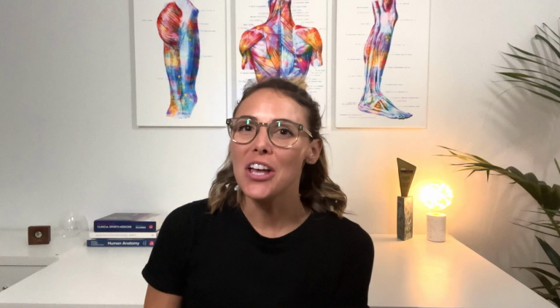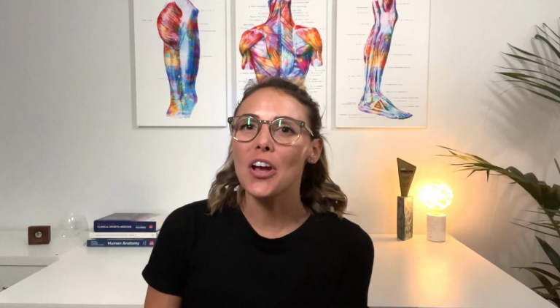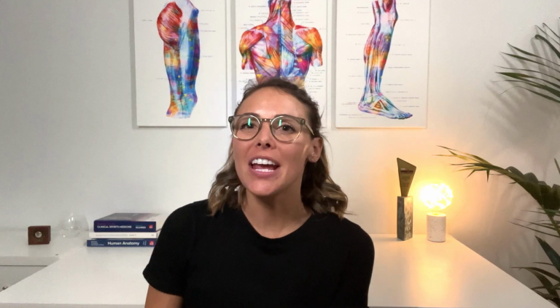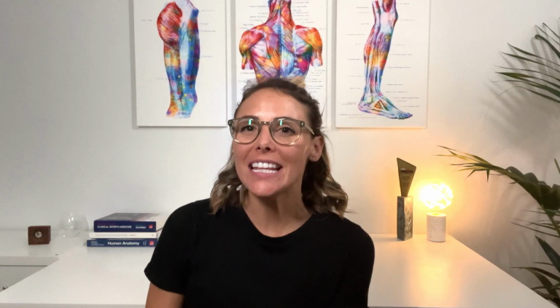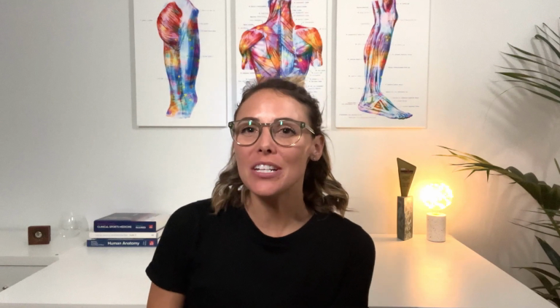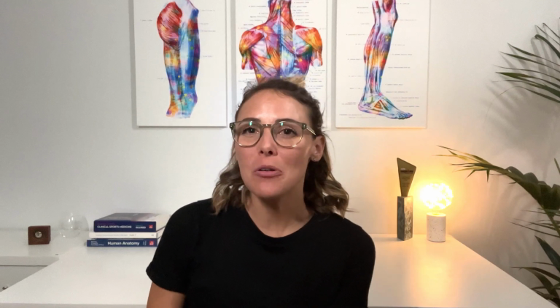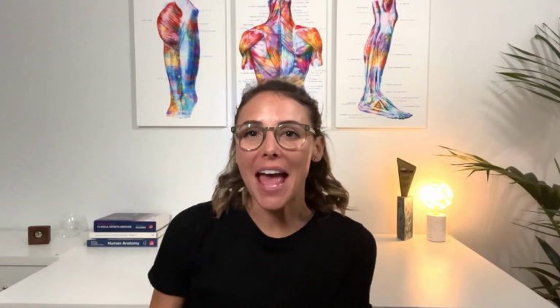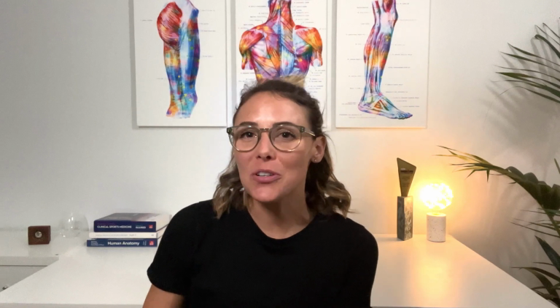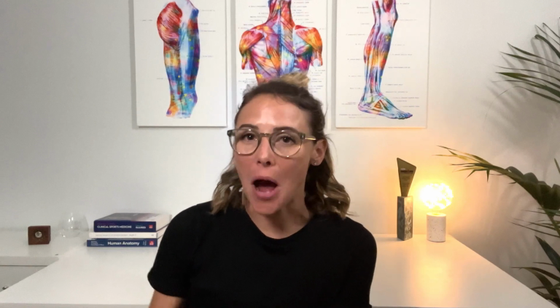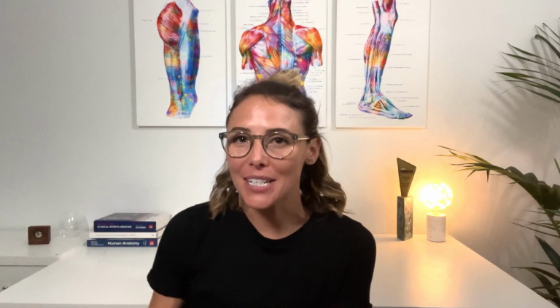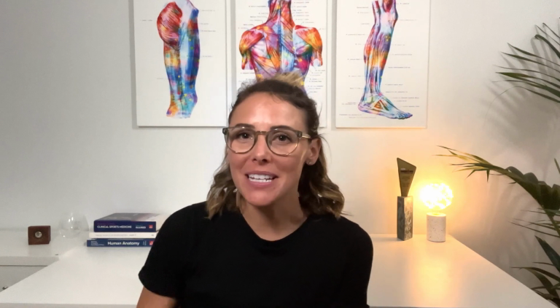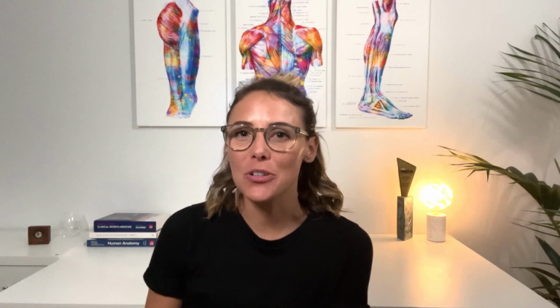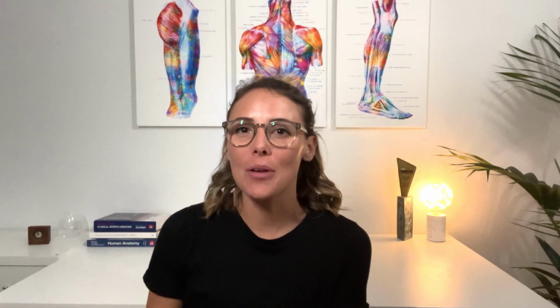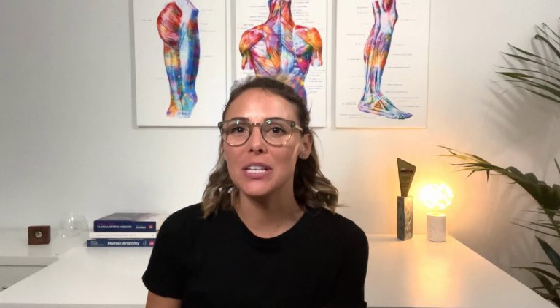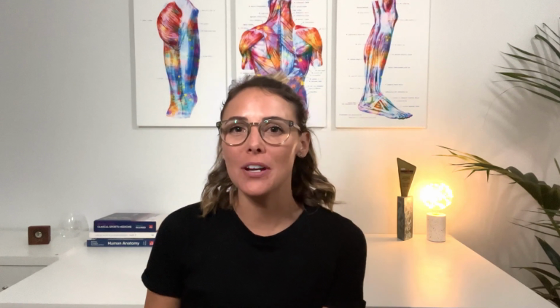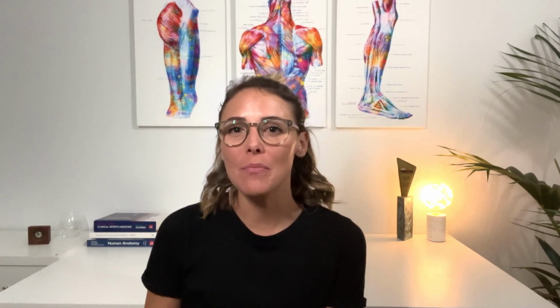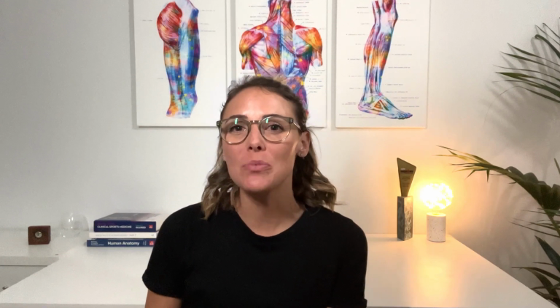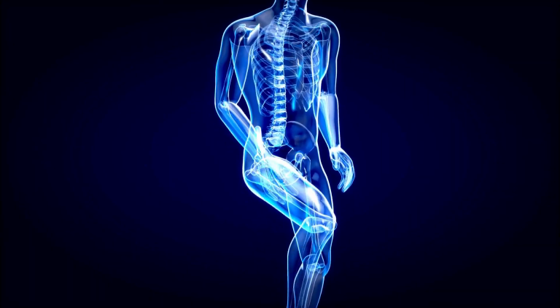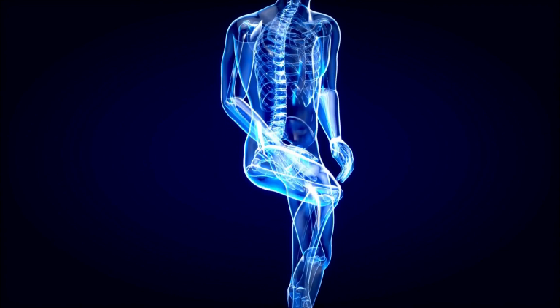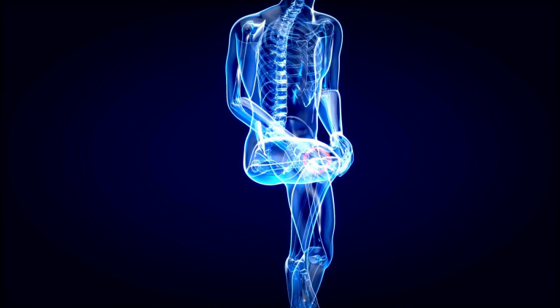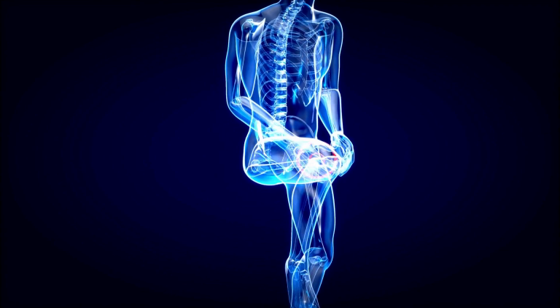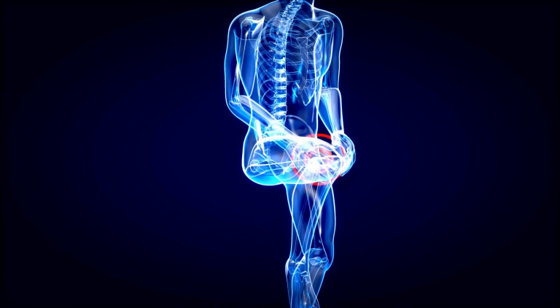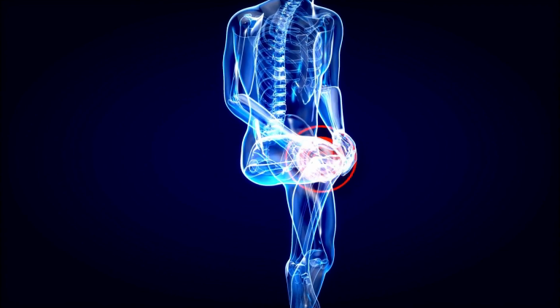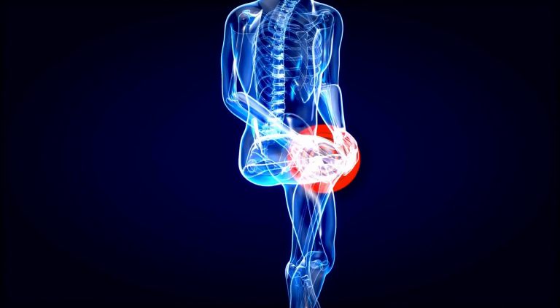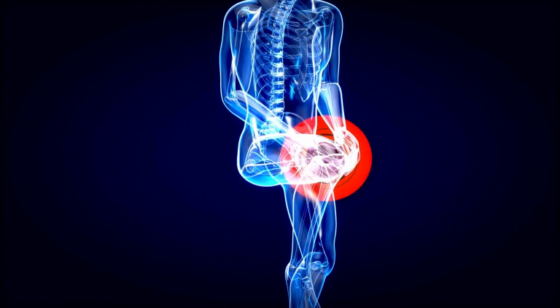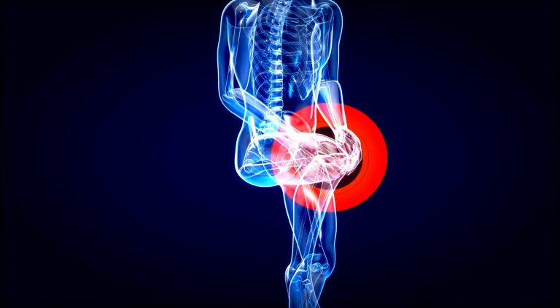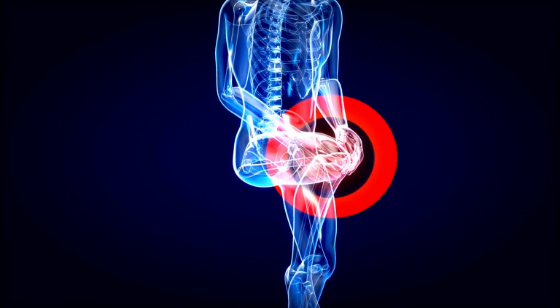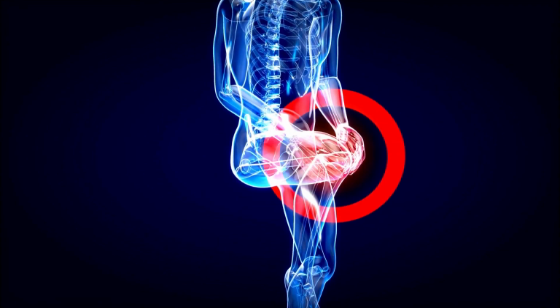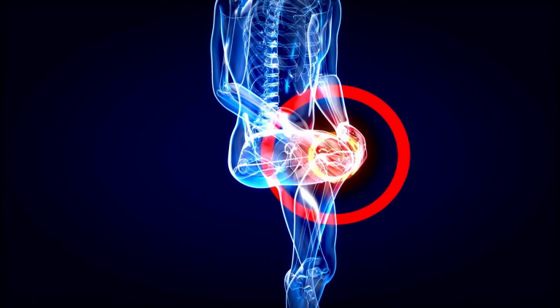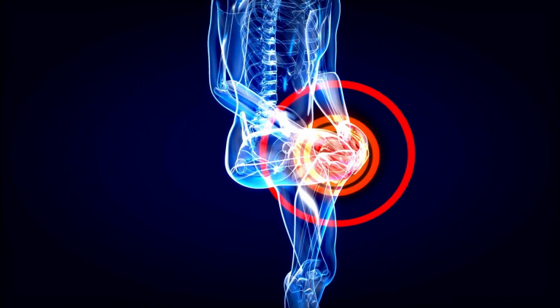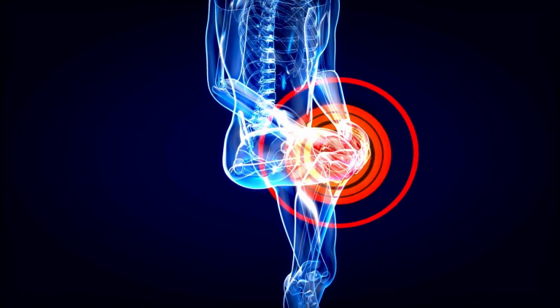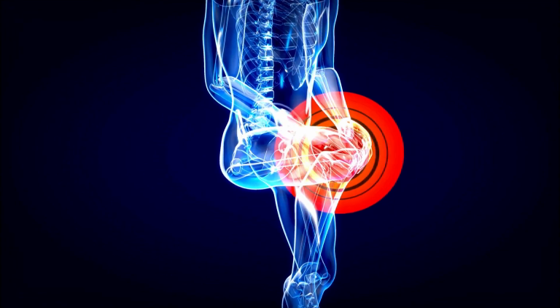Iliotibial band or ITB syndrome is one of the most prevalent causes of lateral knee pain in runners and triathletes.